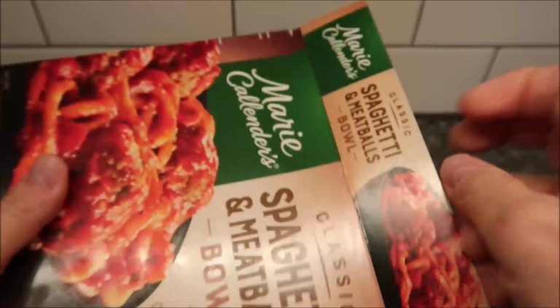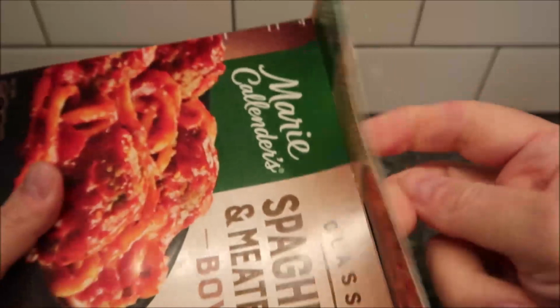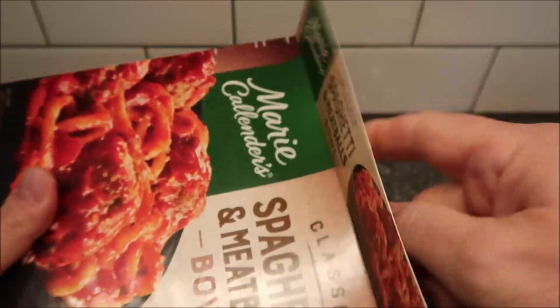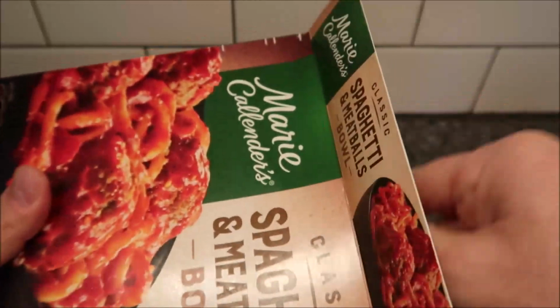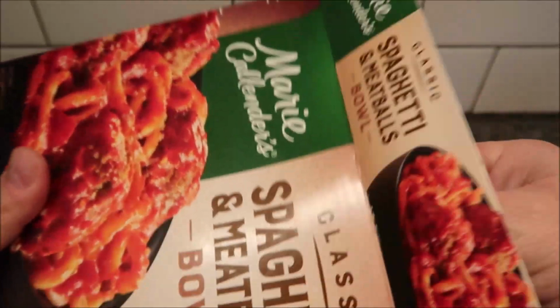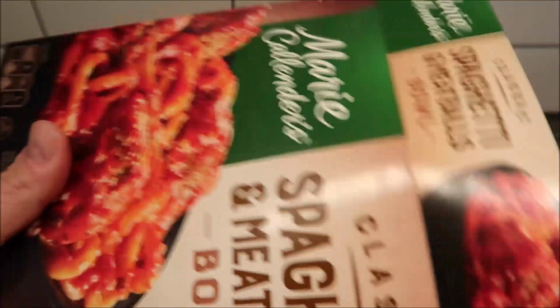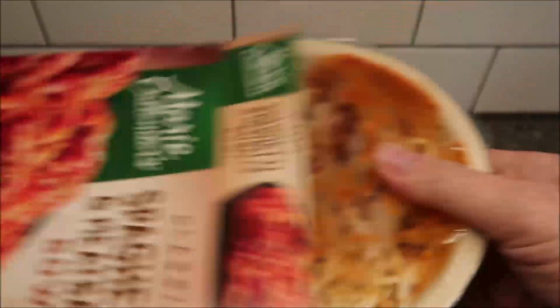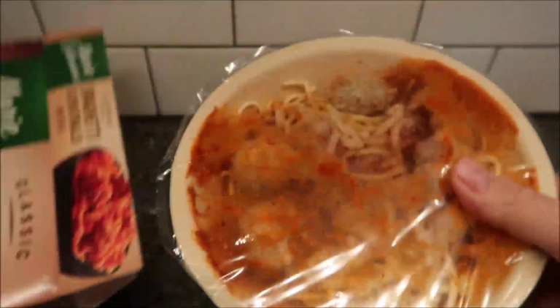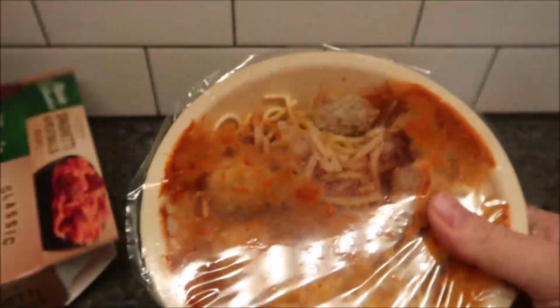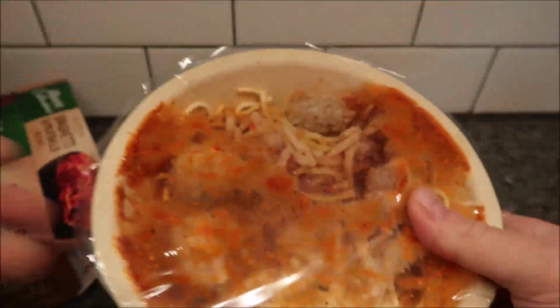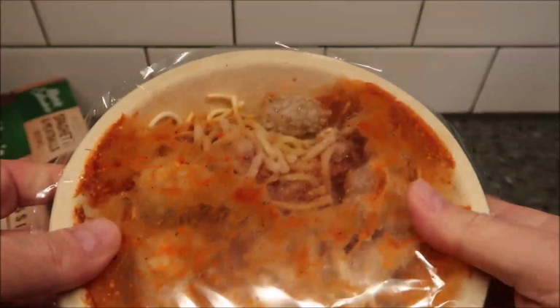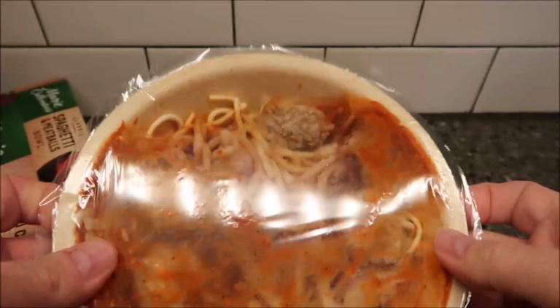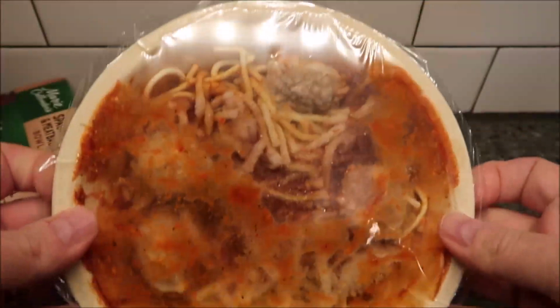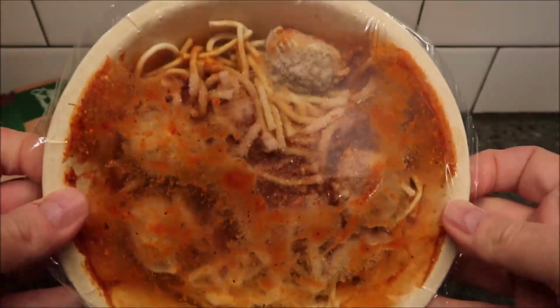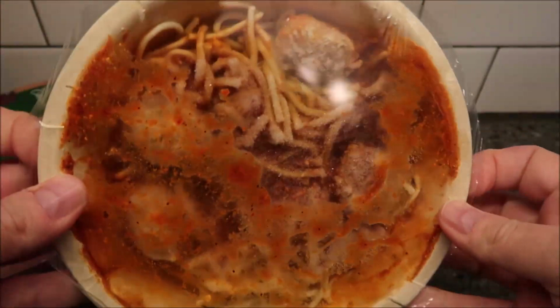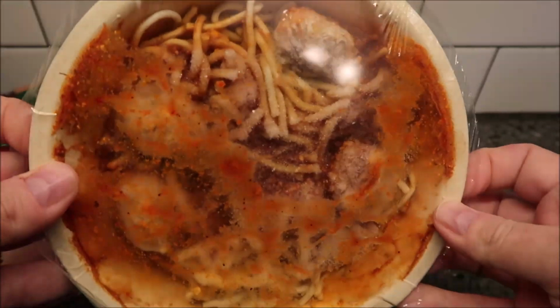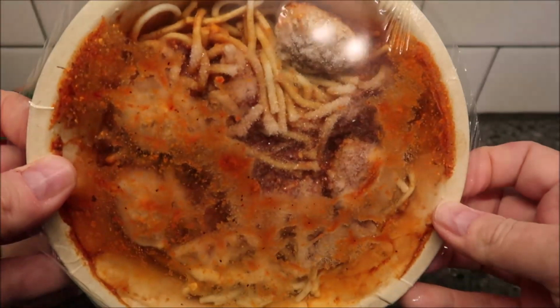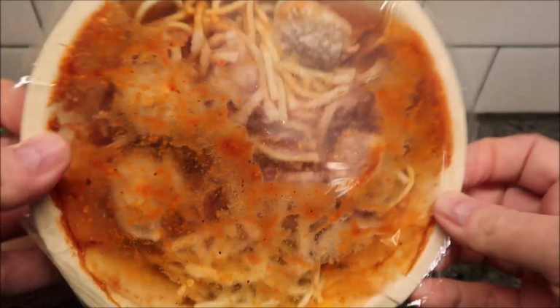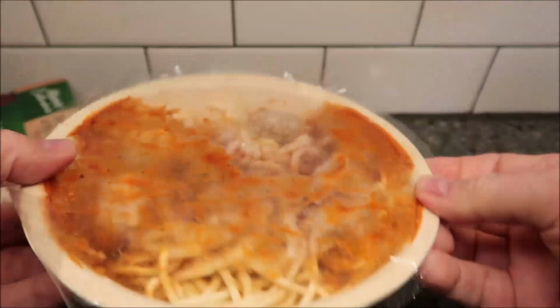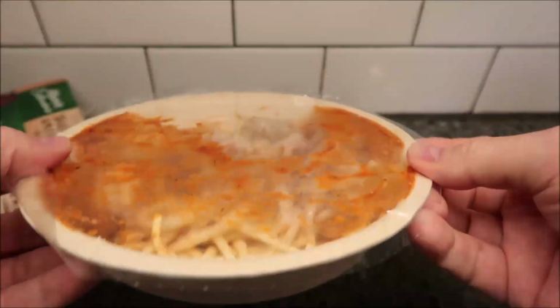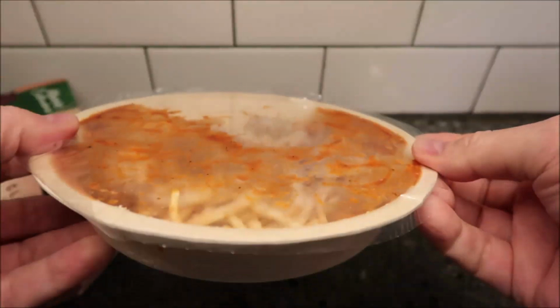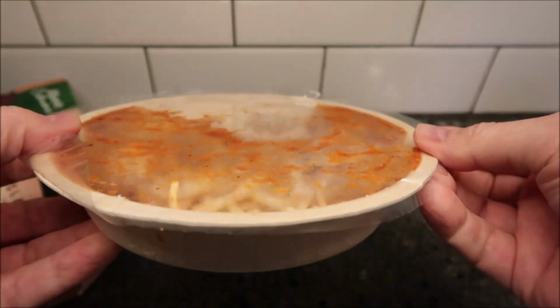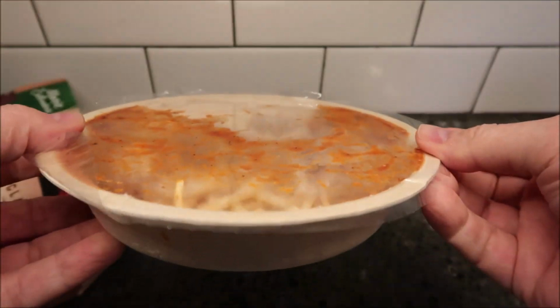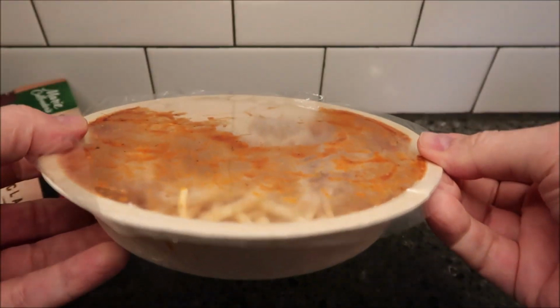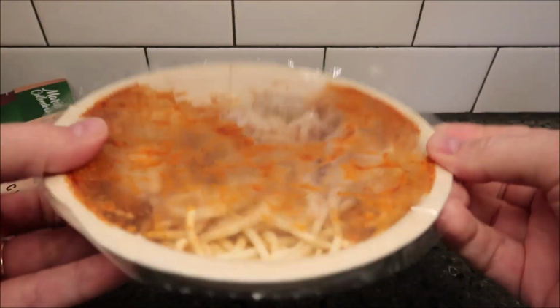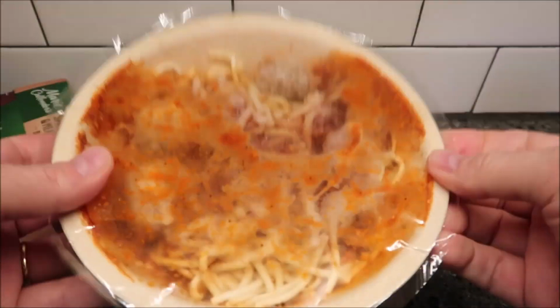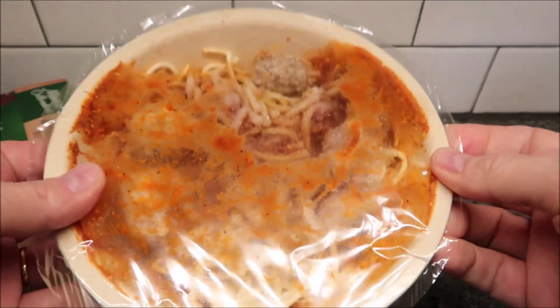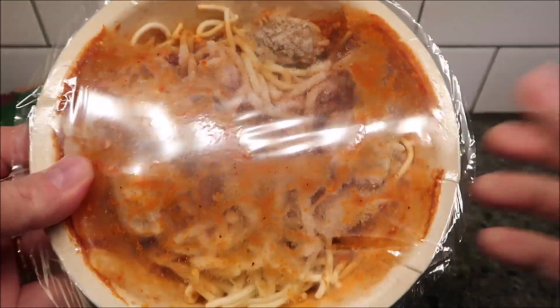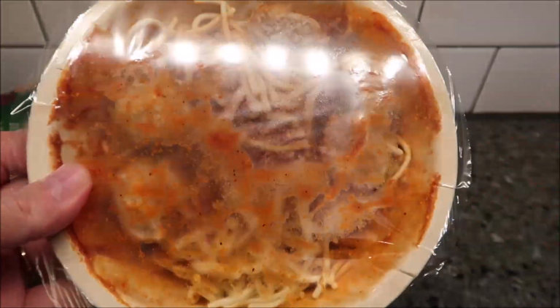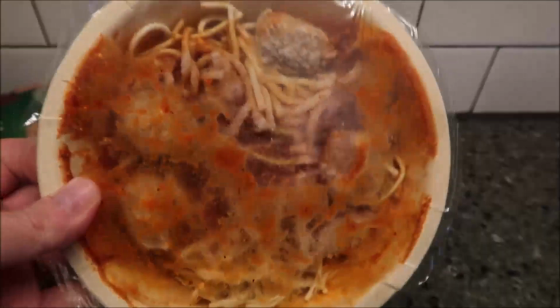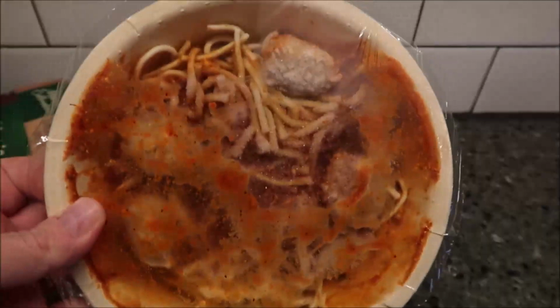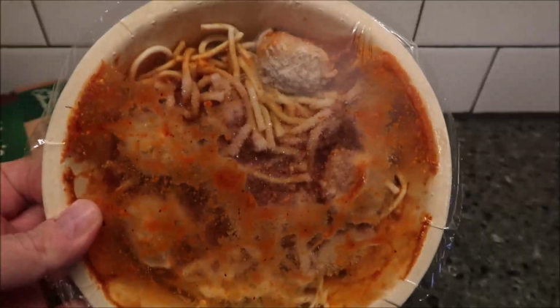They open really easy, so that's good. So literally put it in the microwave just like it is, and I'll be back when it comes out.